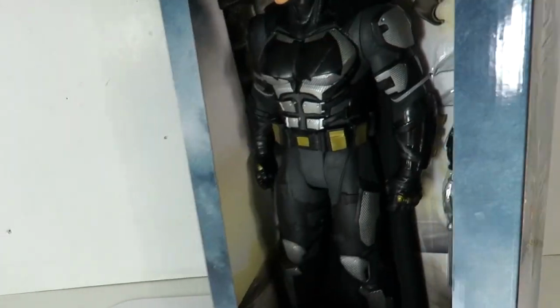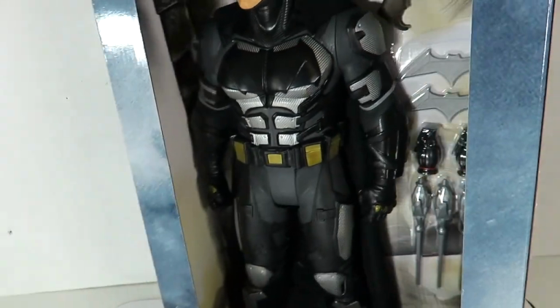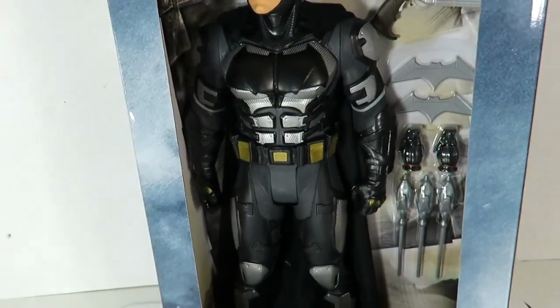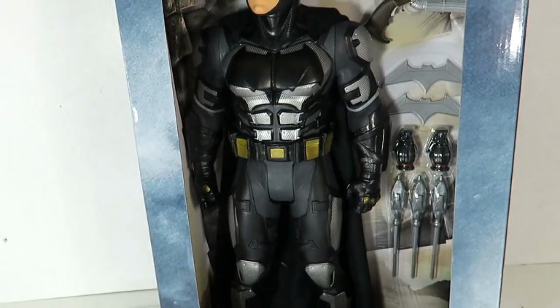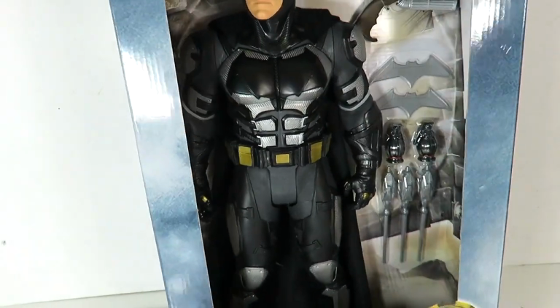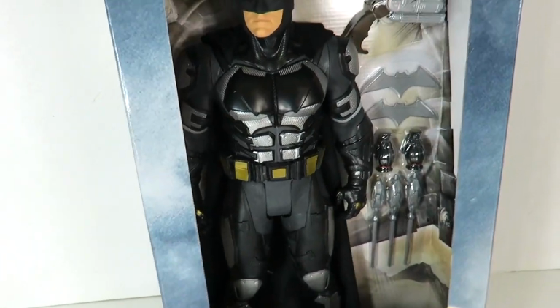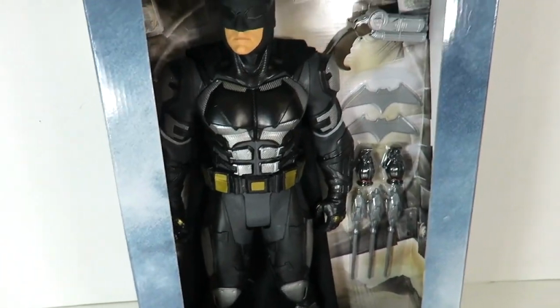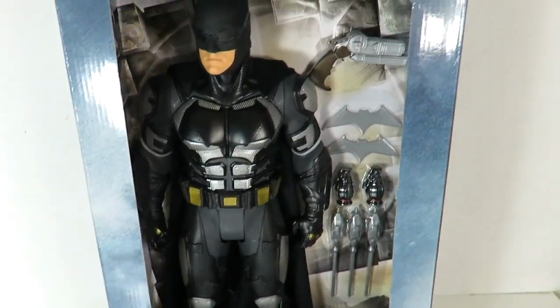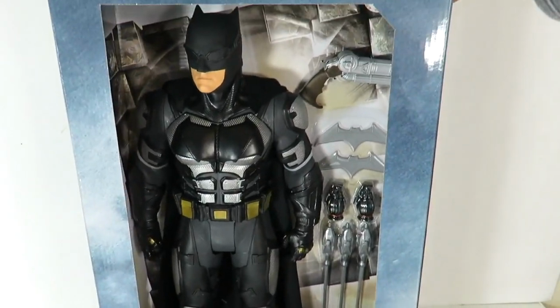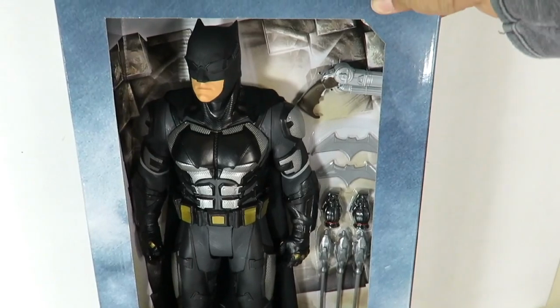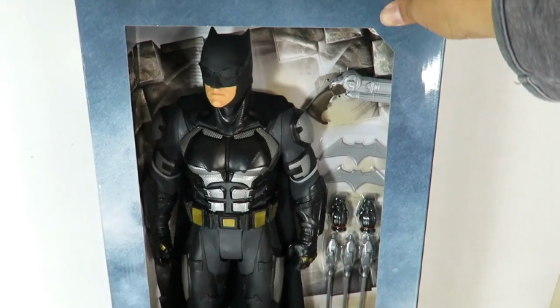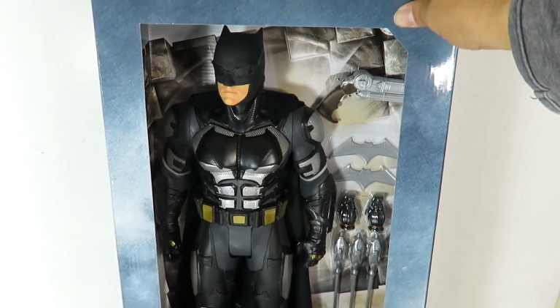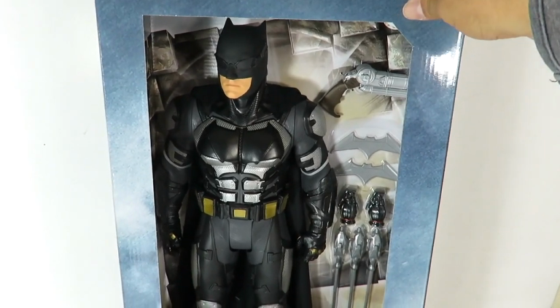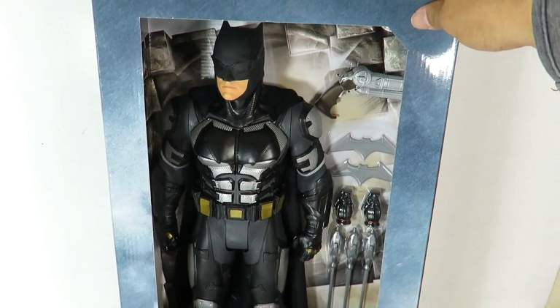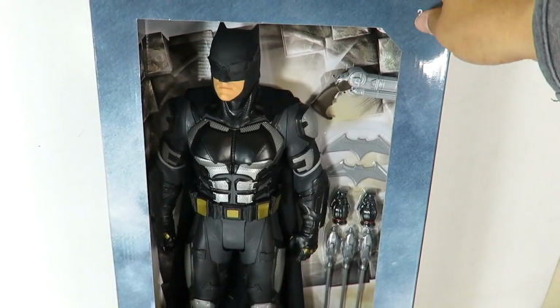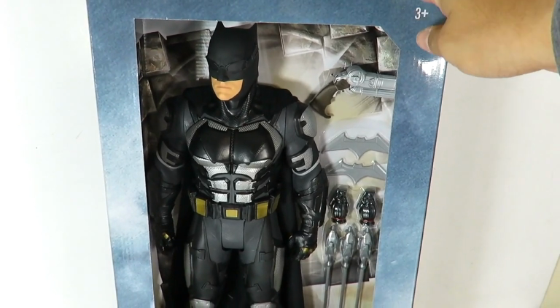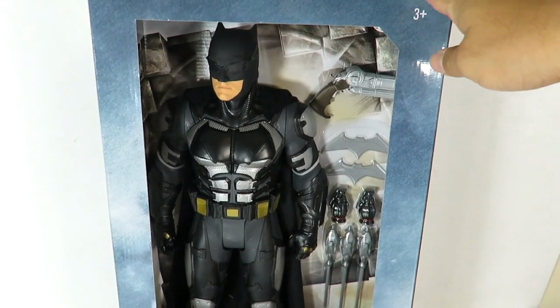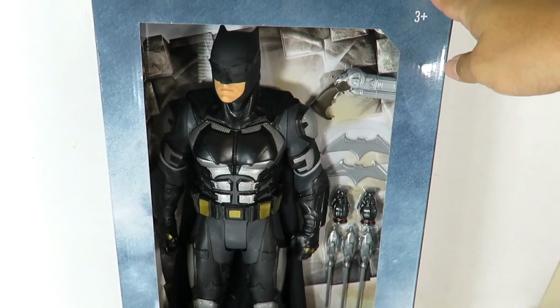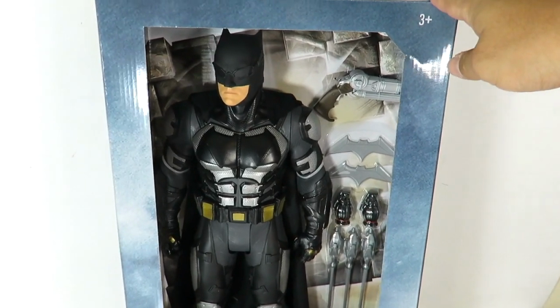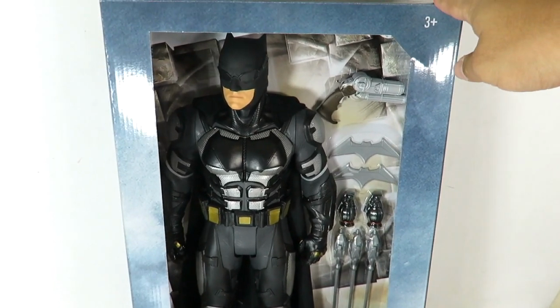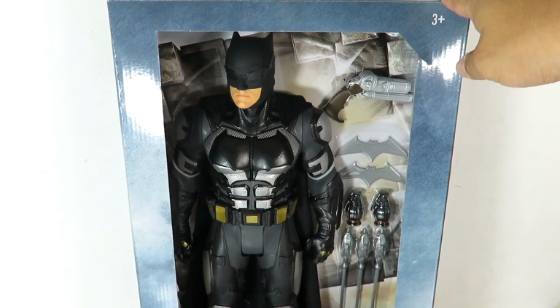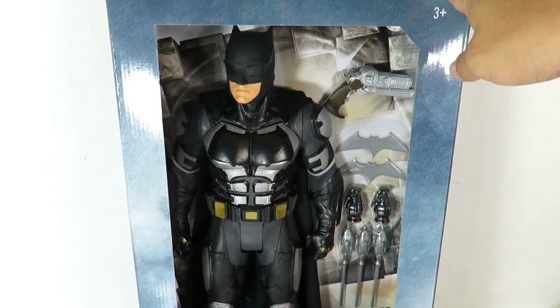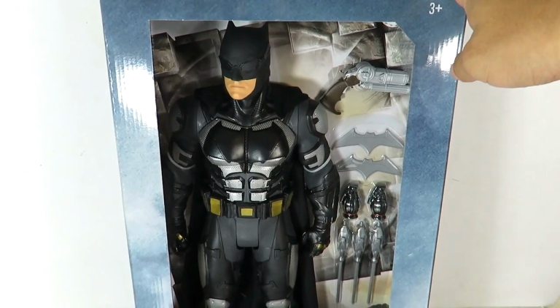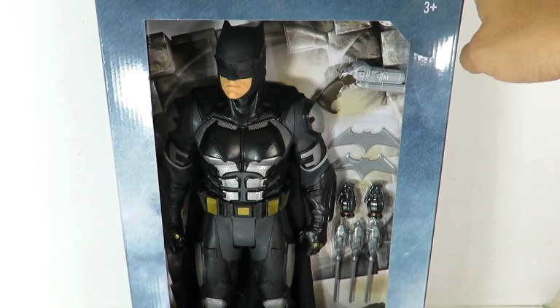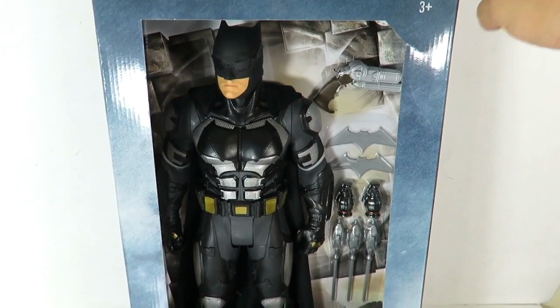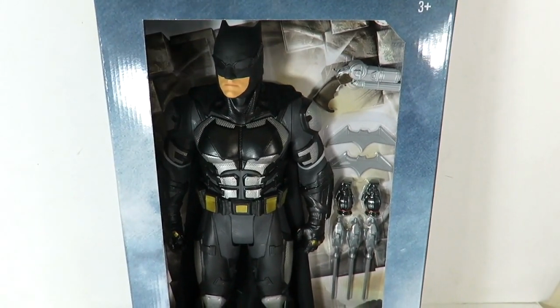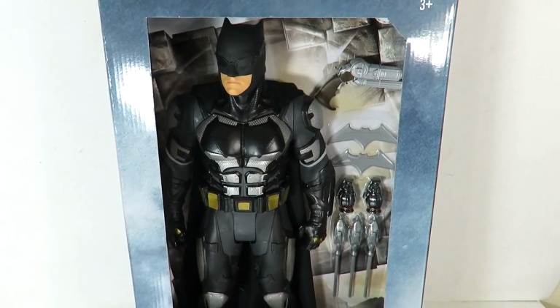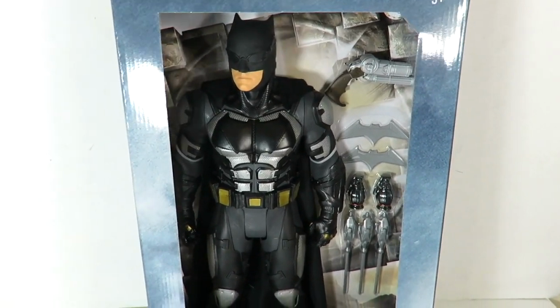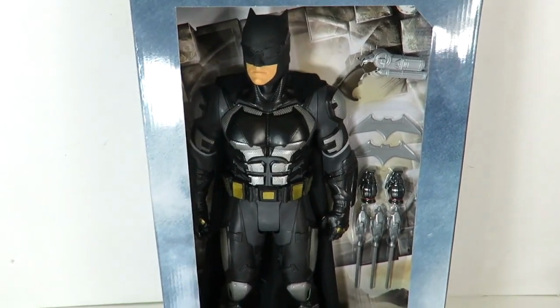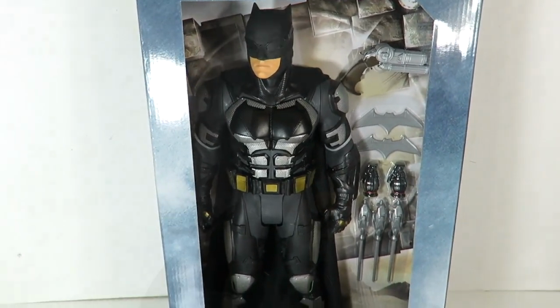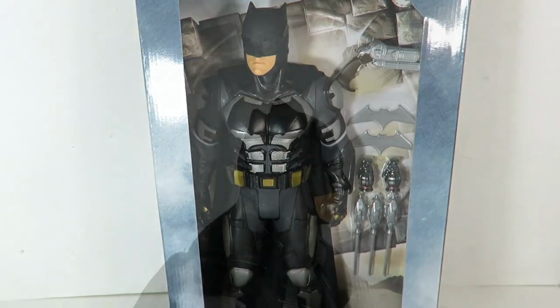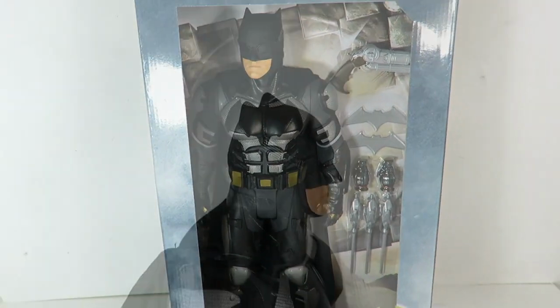What we're going to do is take a quick break and then take a close look at the tactical Batman figure. Stay tuned guys.